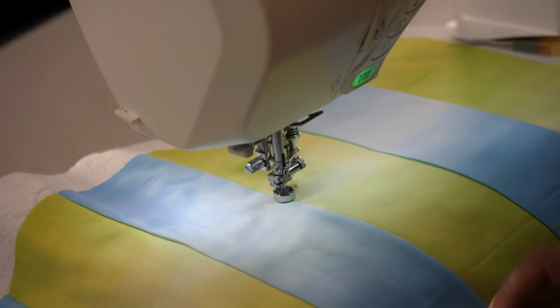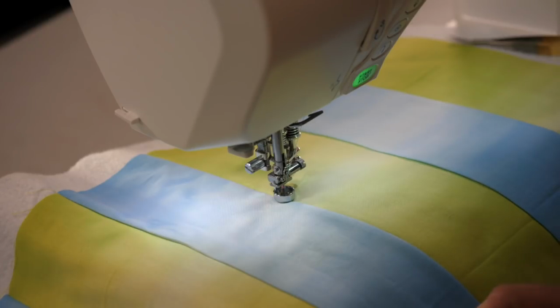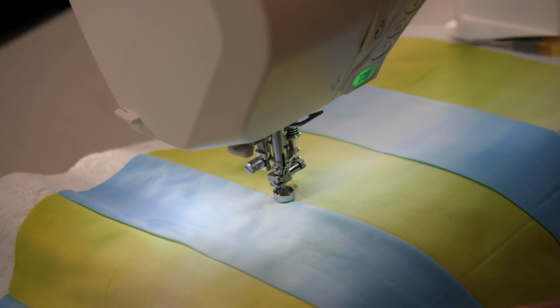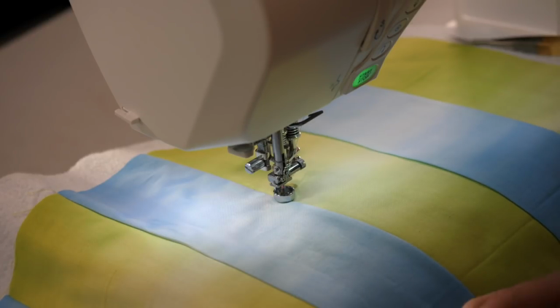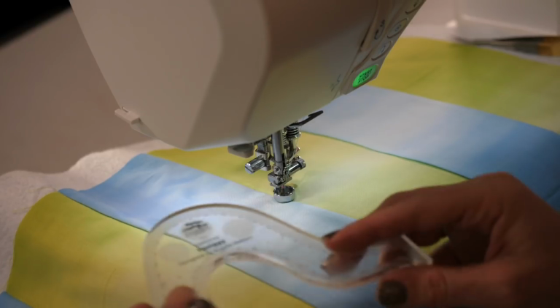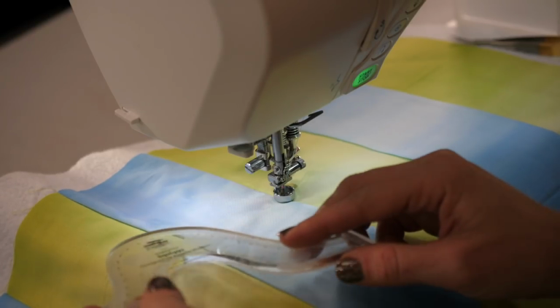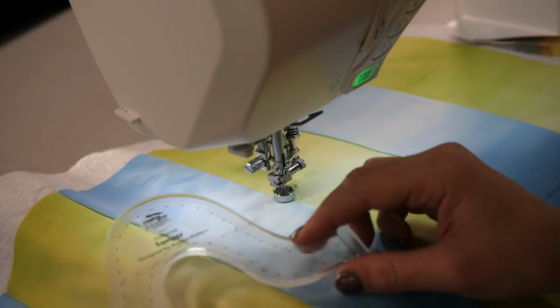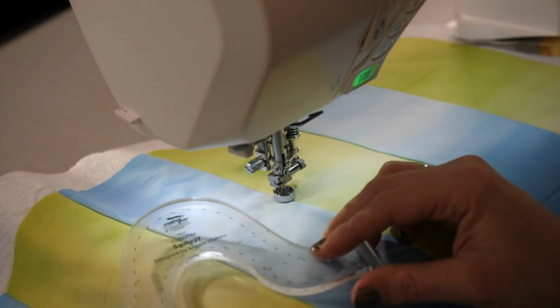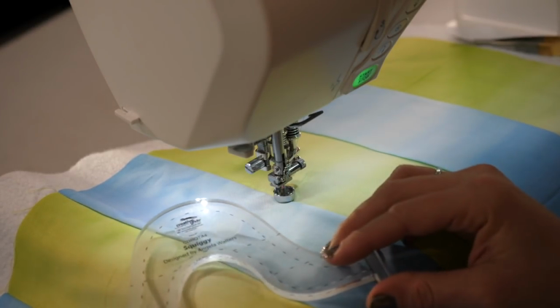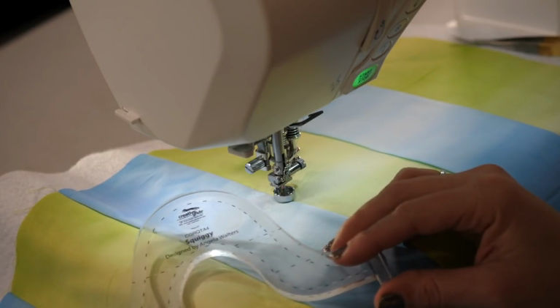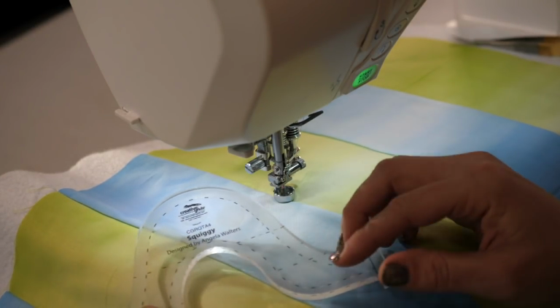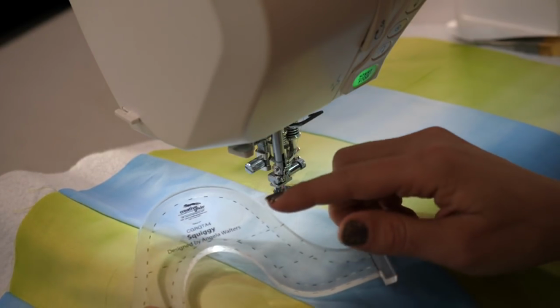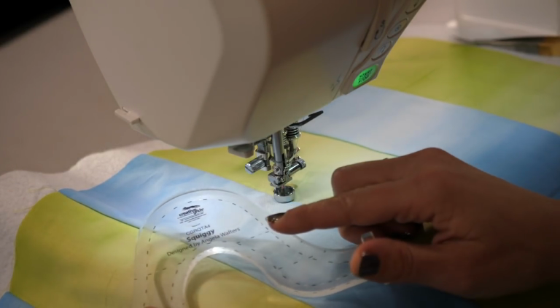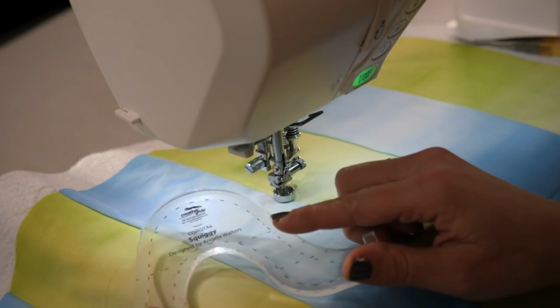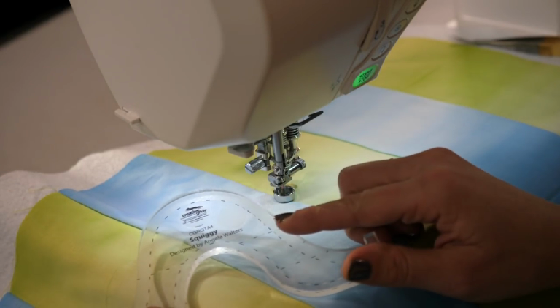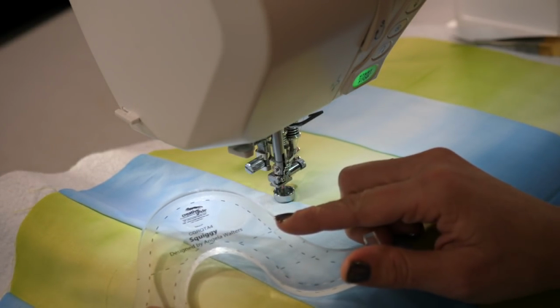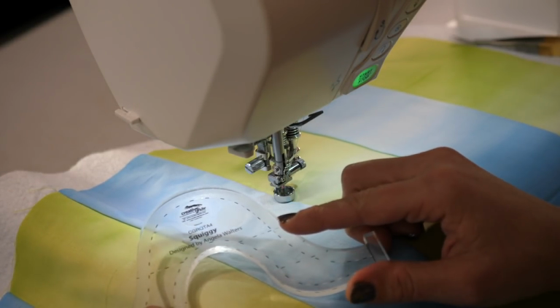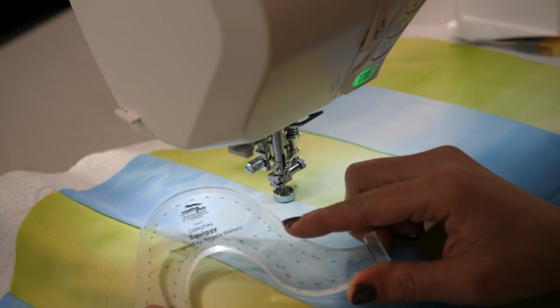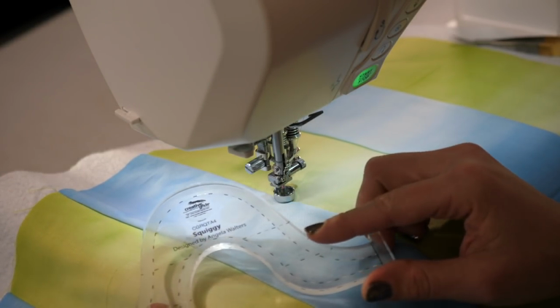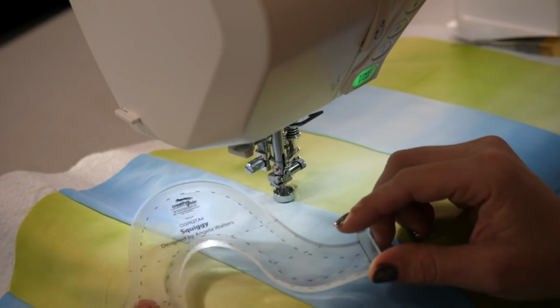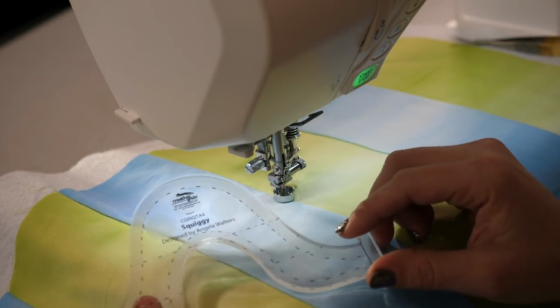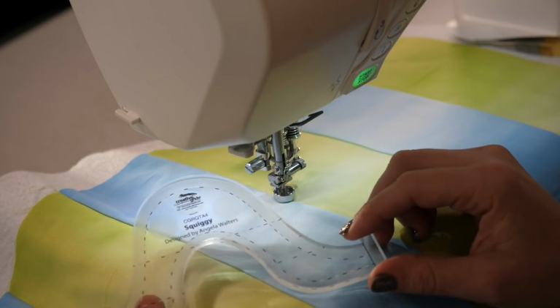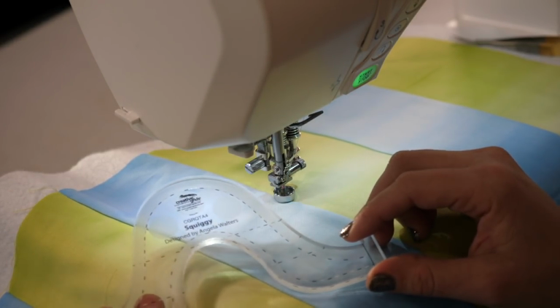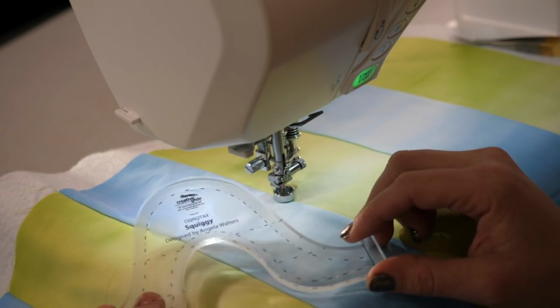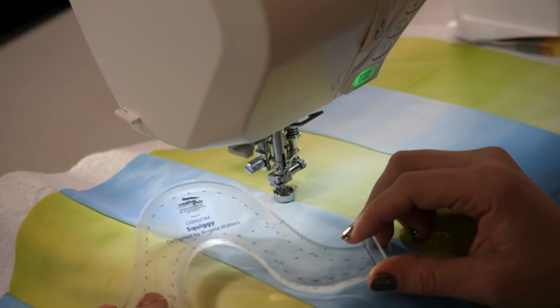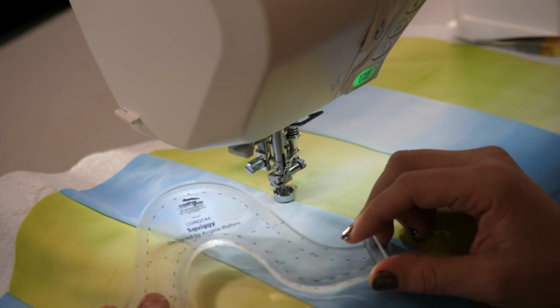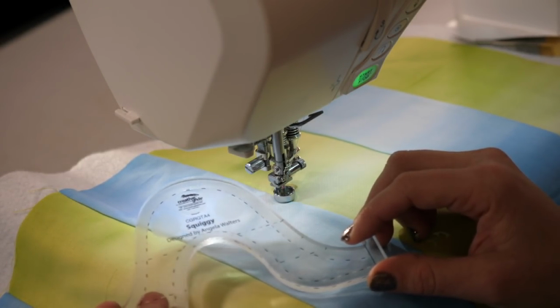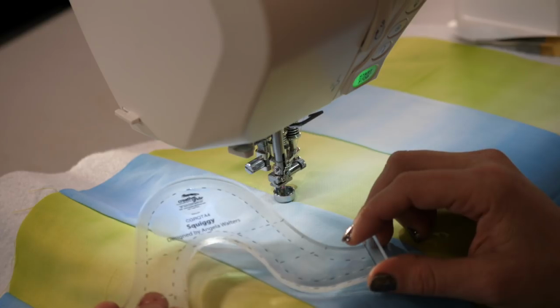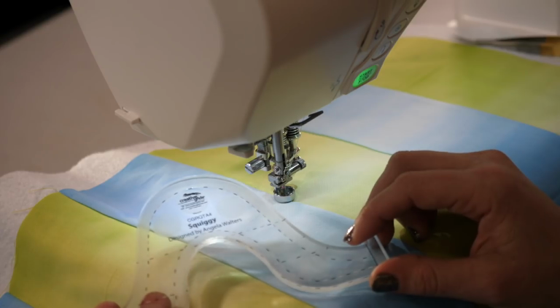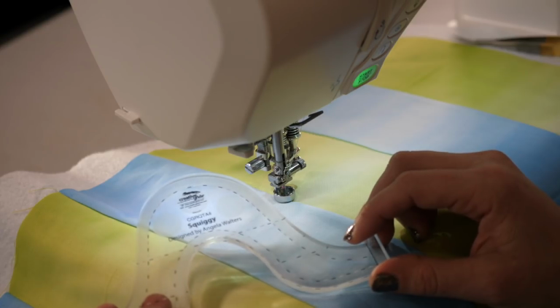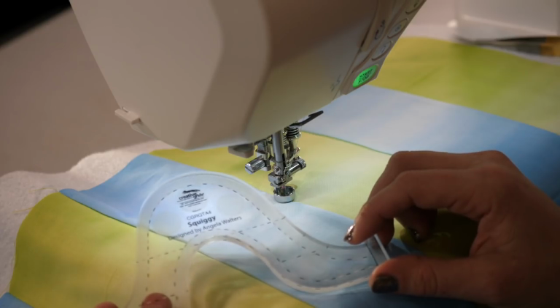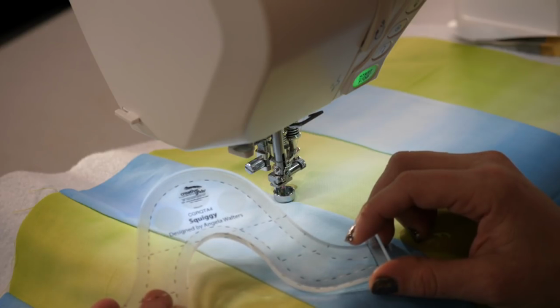In this video, I'm going to show you how fun it is to use Squiggy to work on serpentine lines and wavy lines on your quilt.